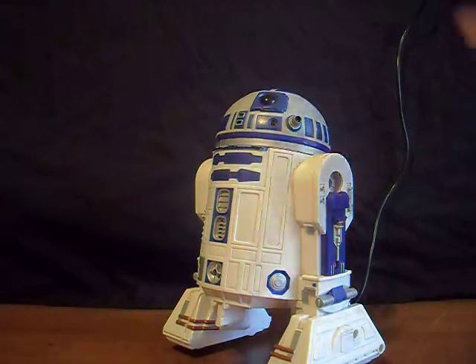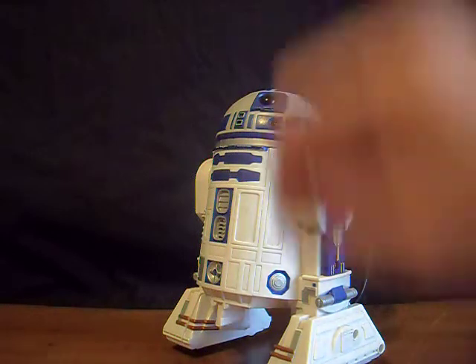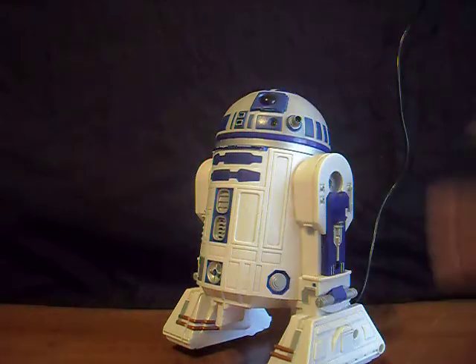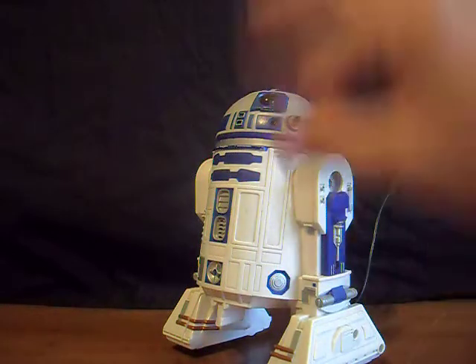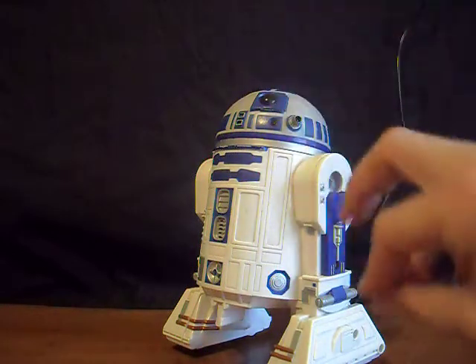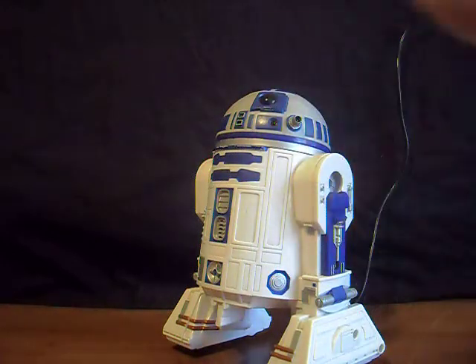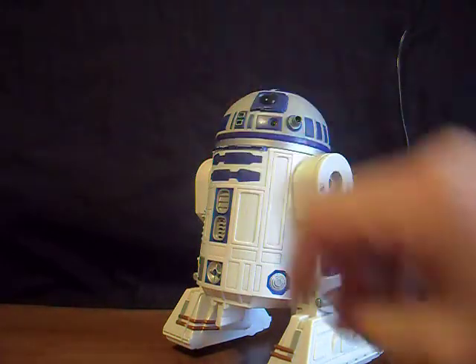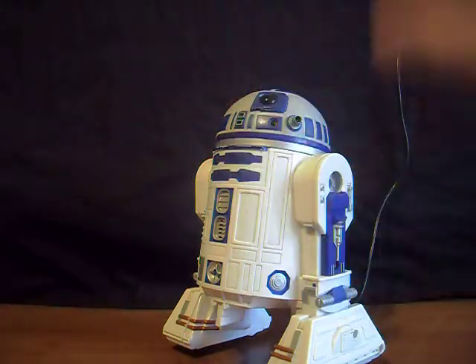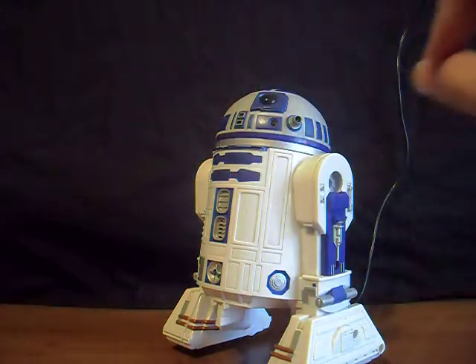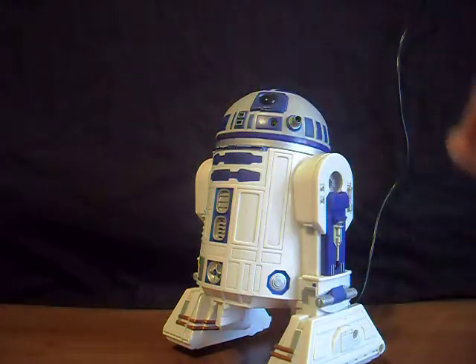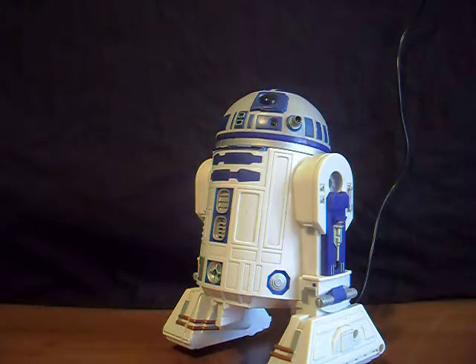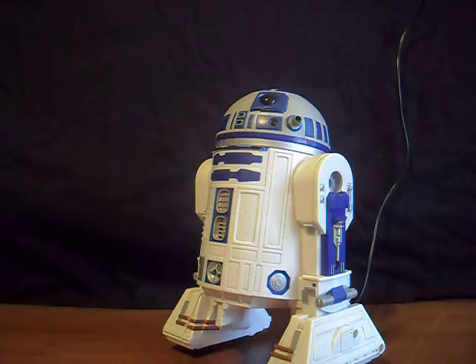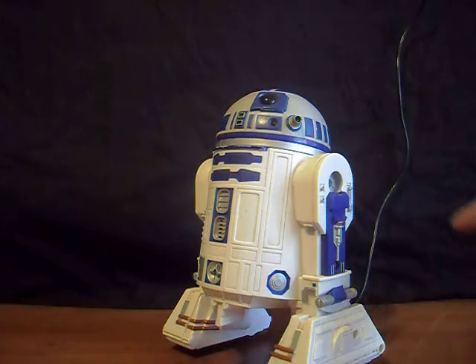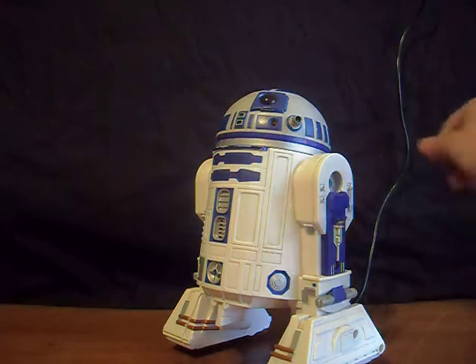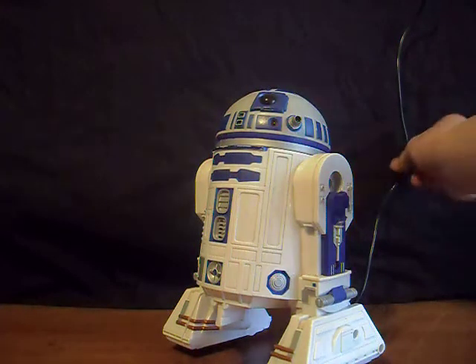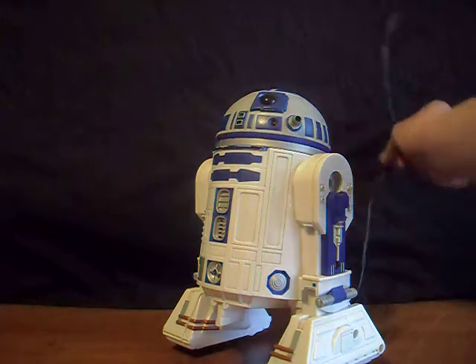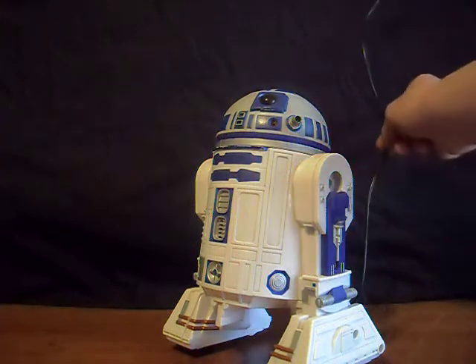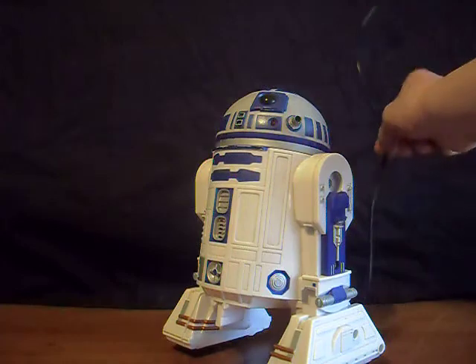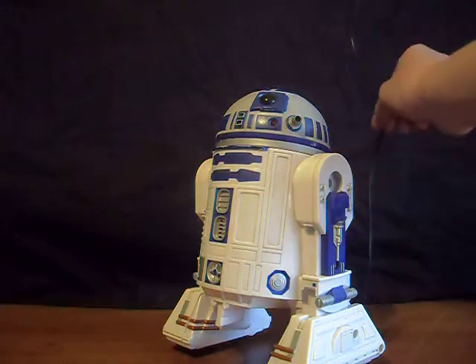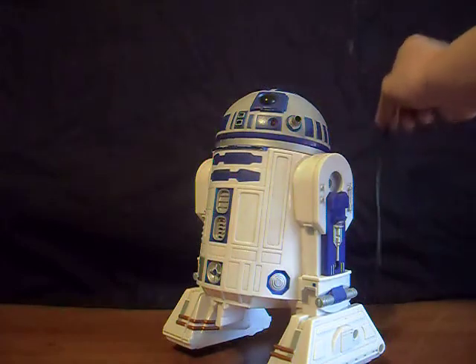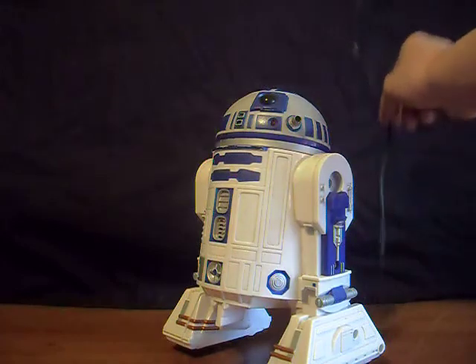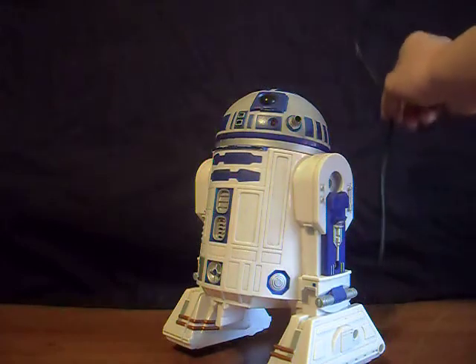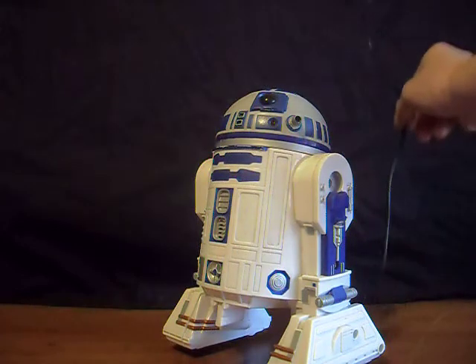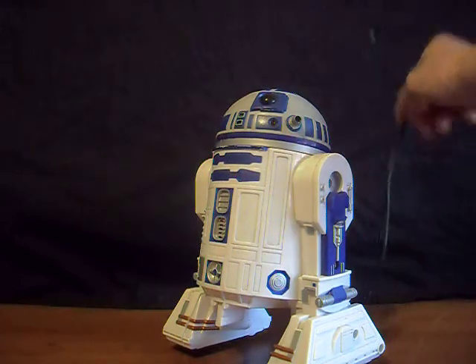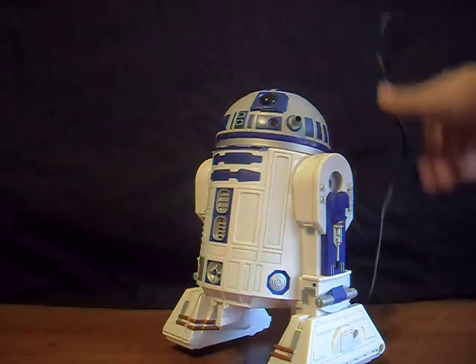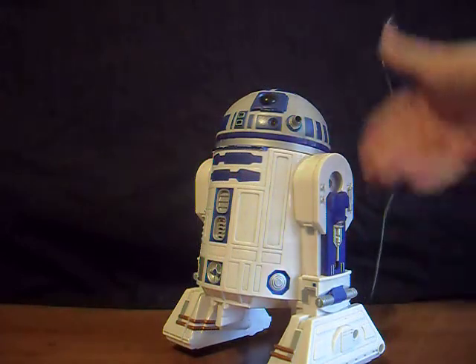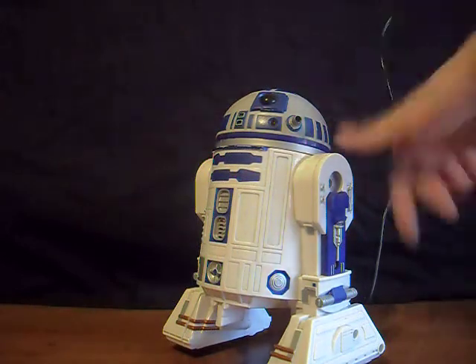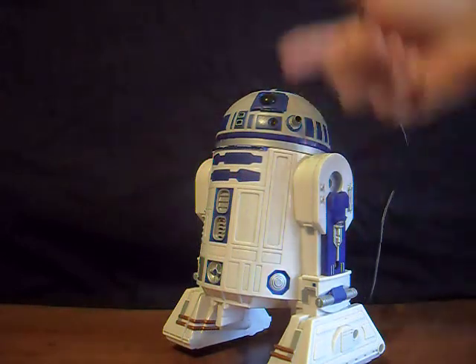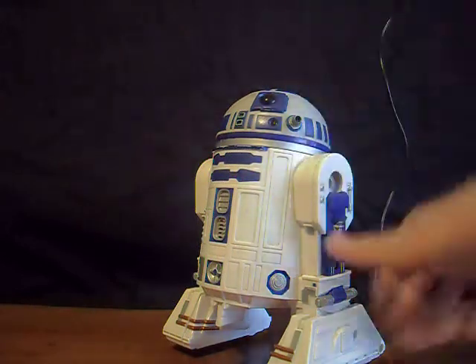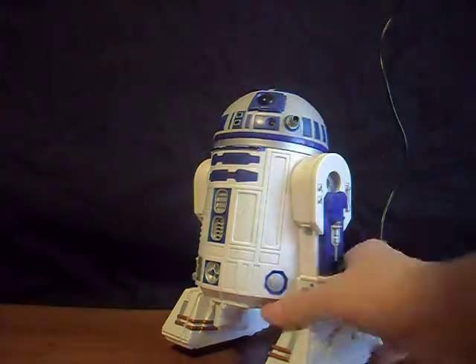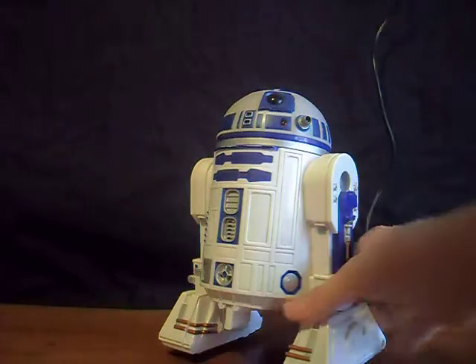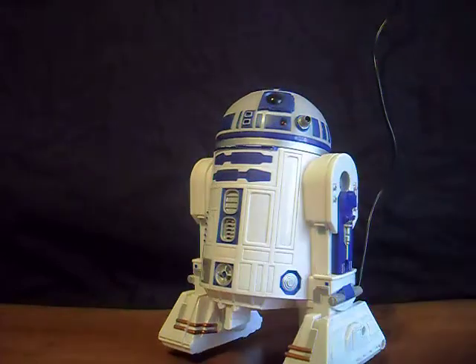I'm going to talk about the detail and much more. And I'll tell you why there's a cord here, because the cord makes it move.